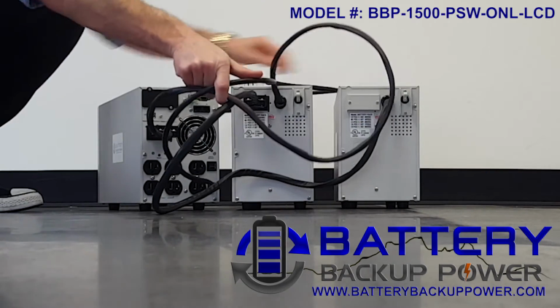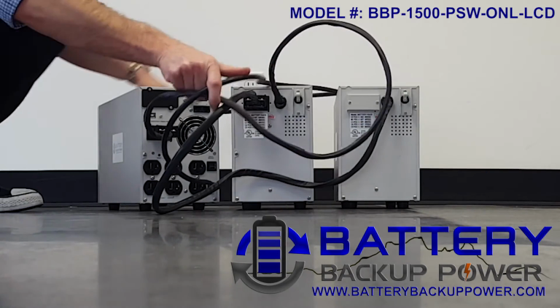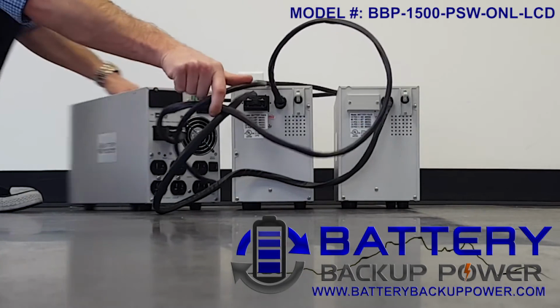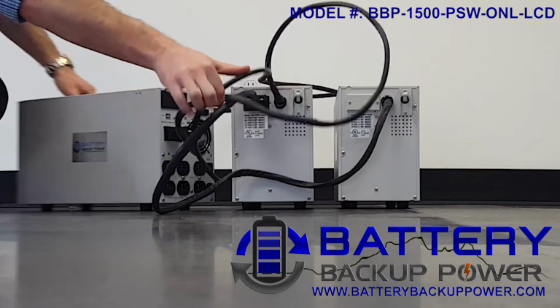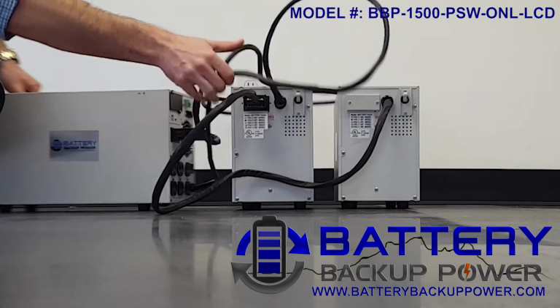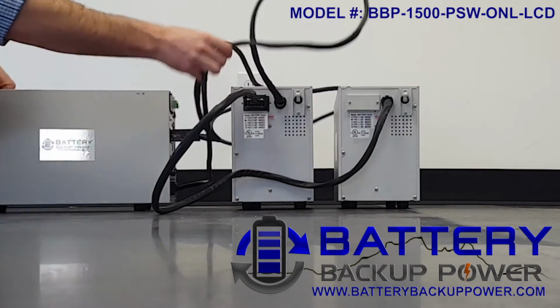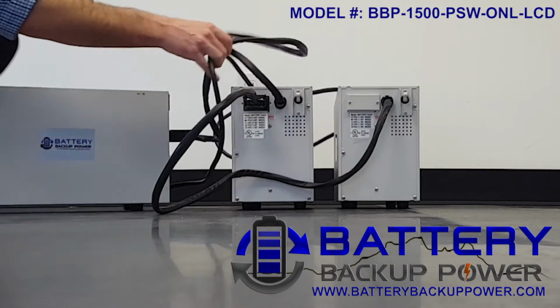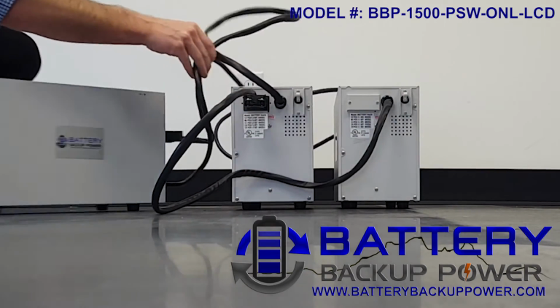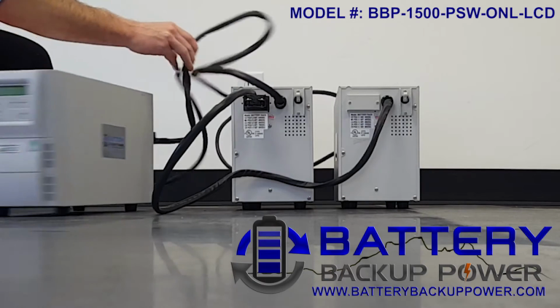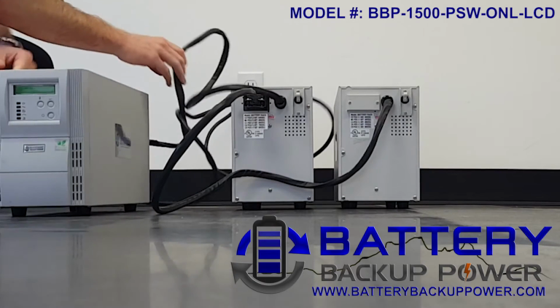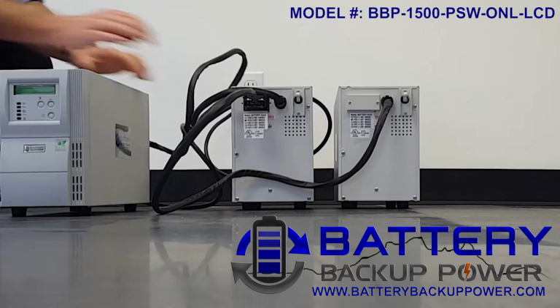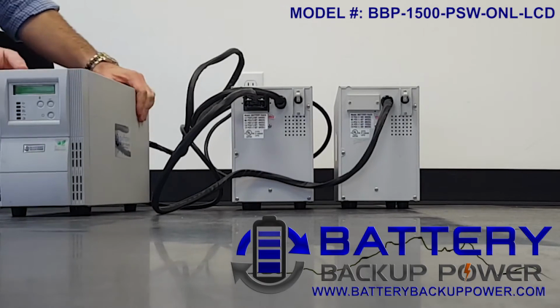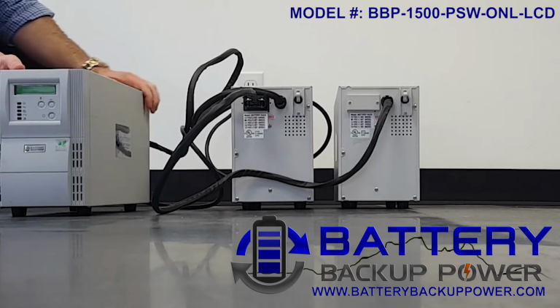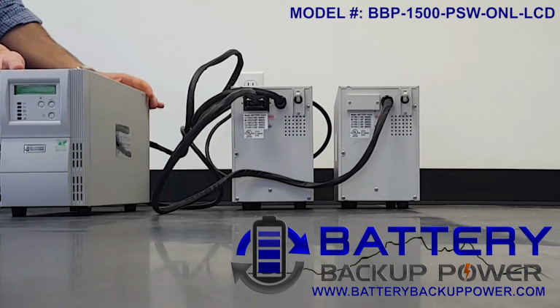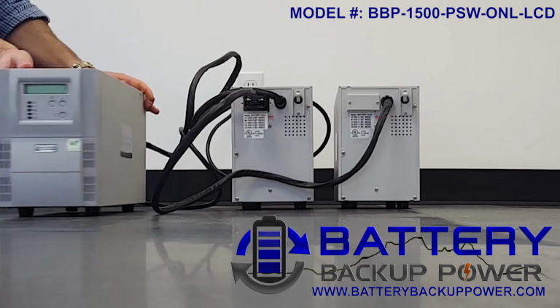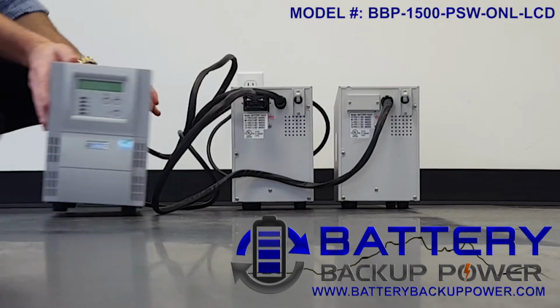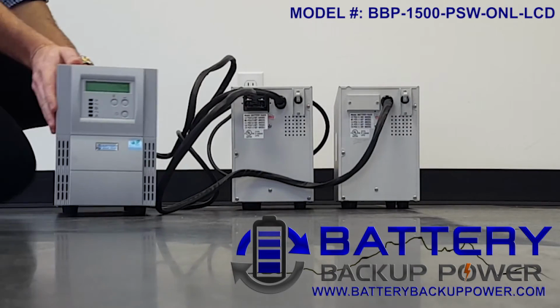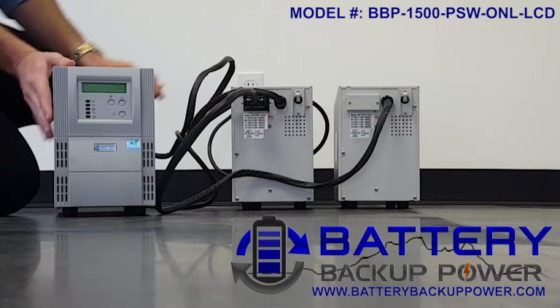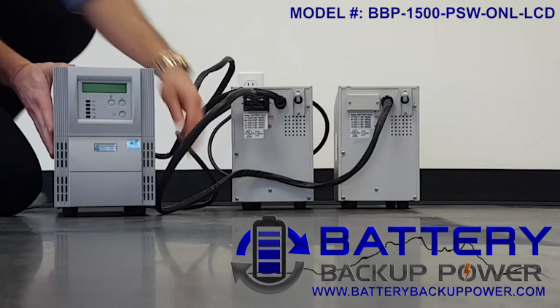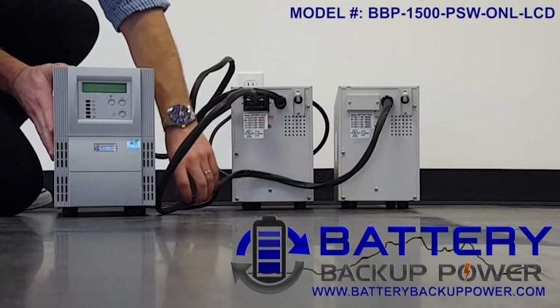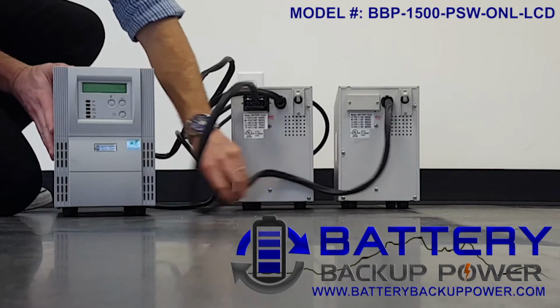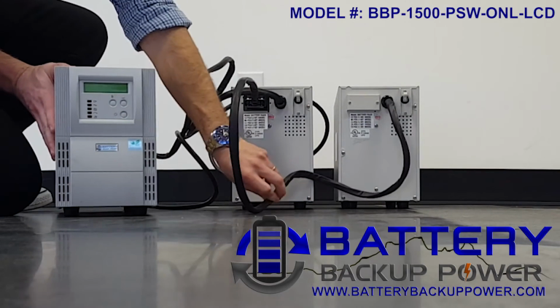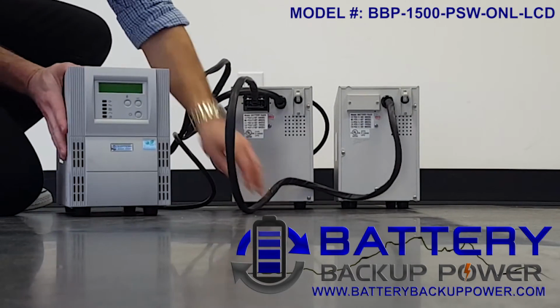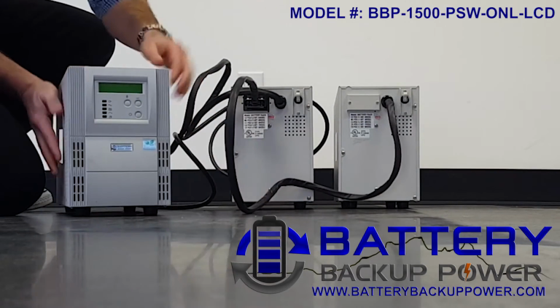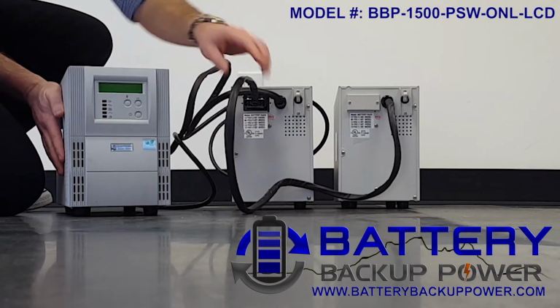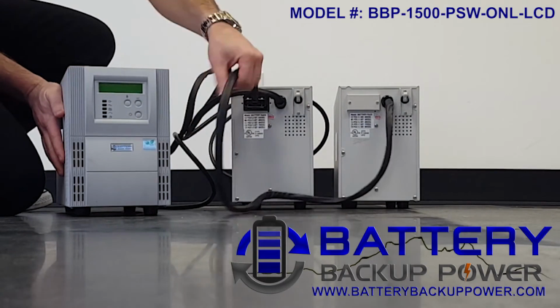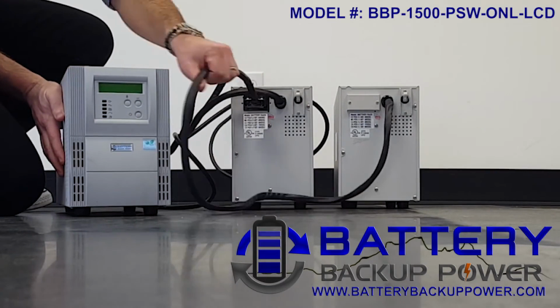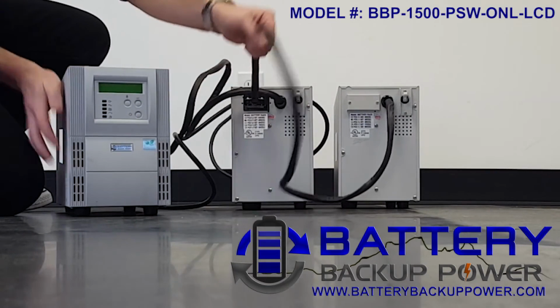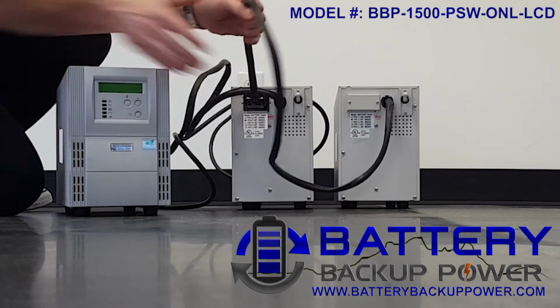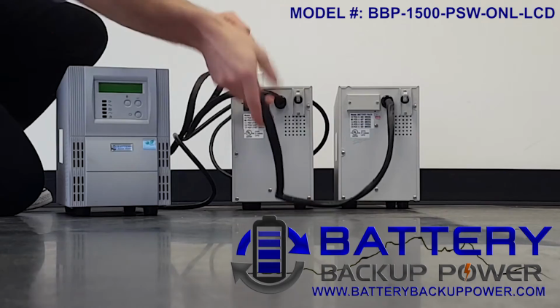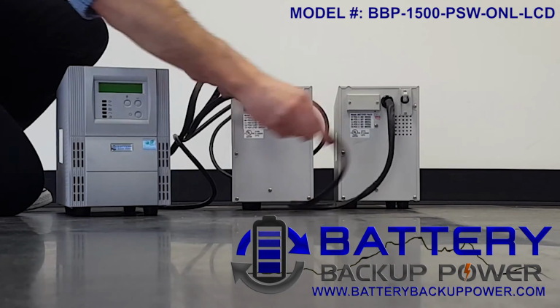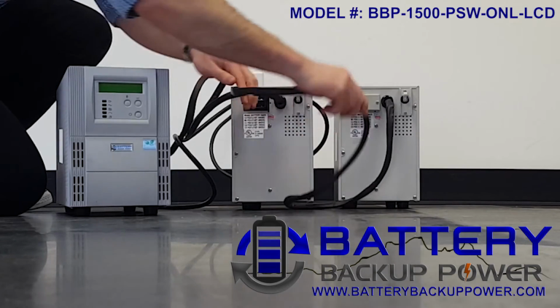Now that all the extra external battery packs are connected to the controlling UPS, we're going to go ahead and turn on the main controlling UPS.